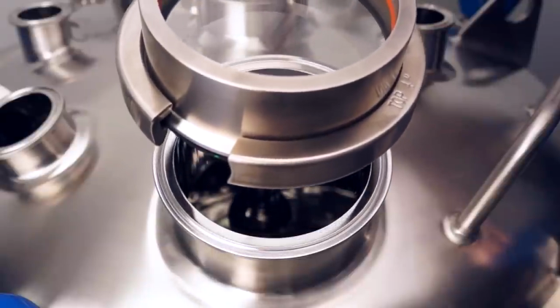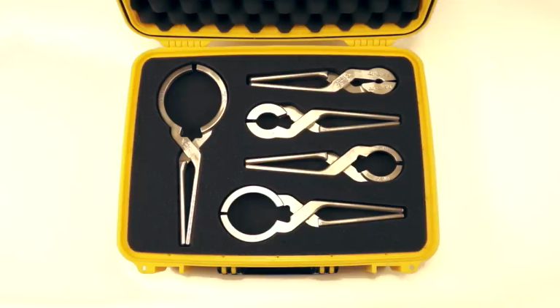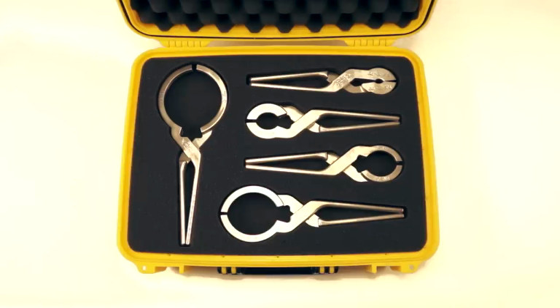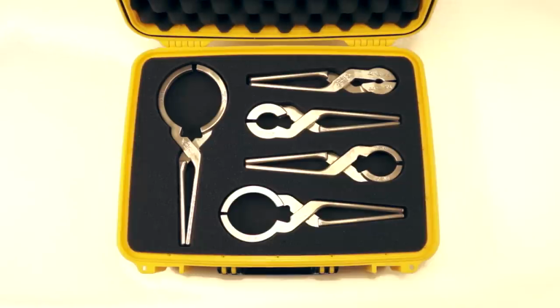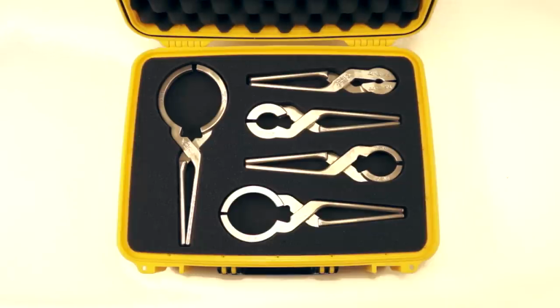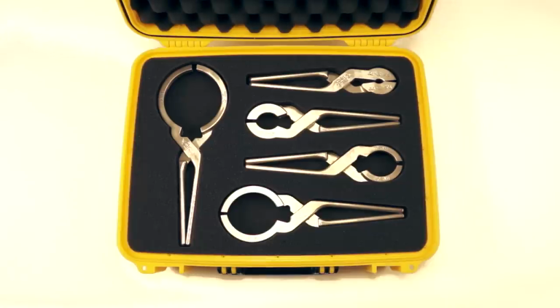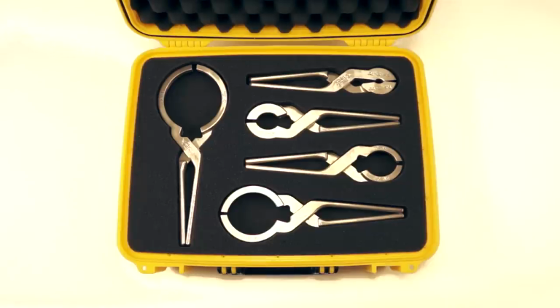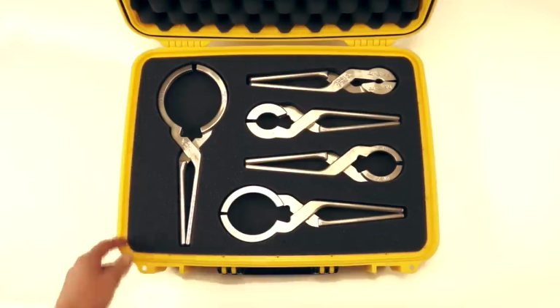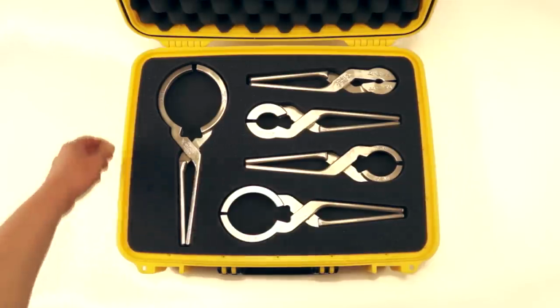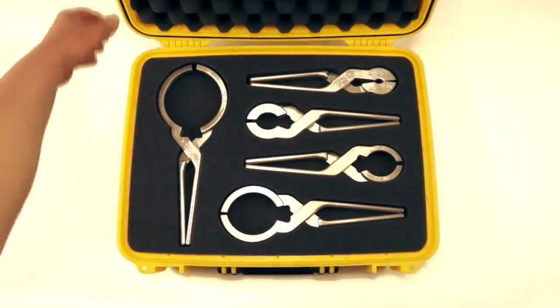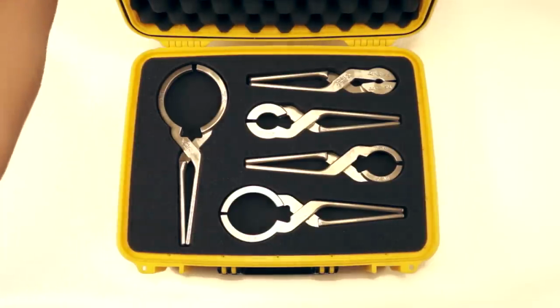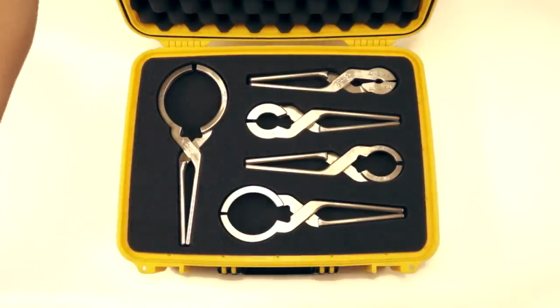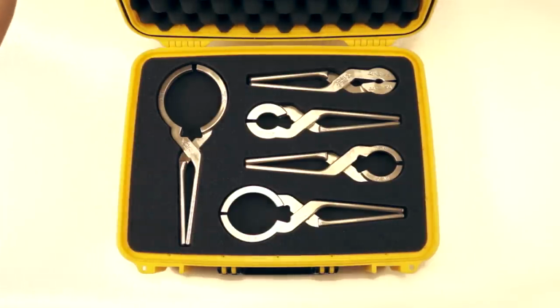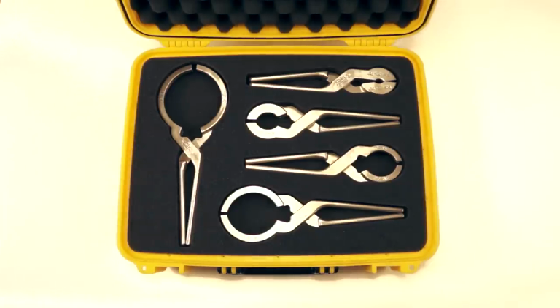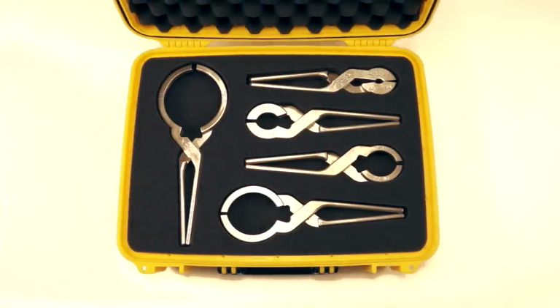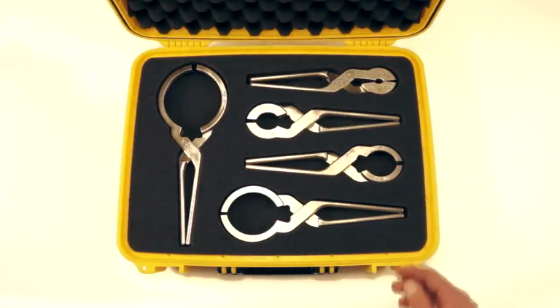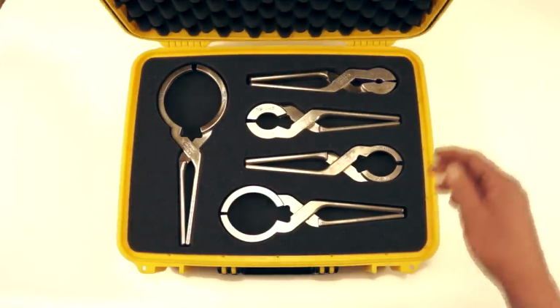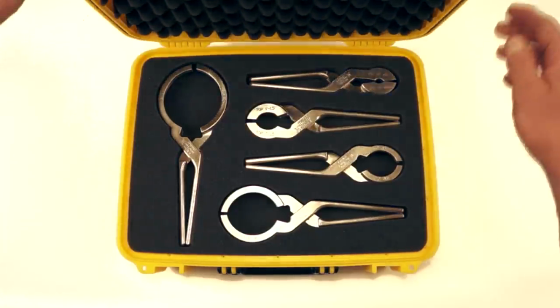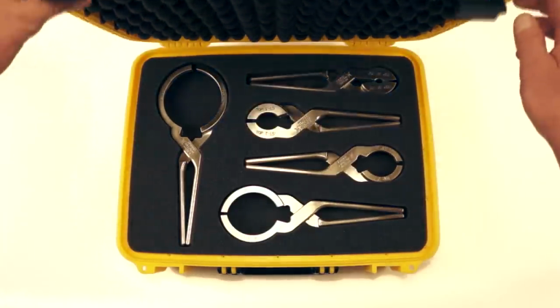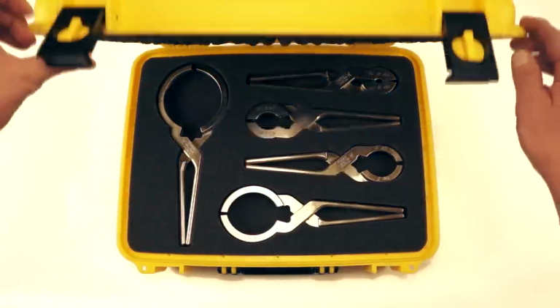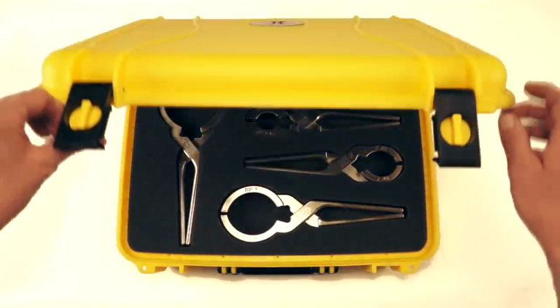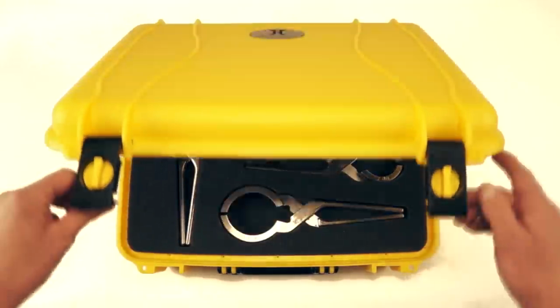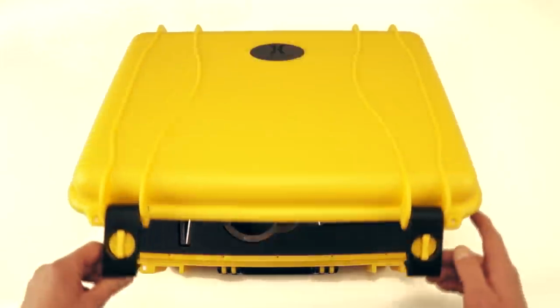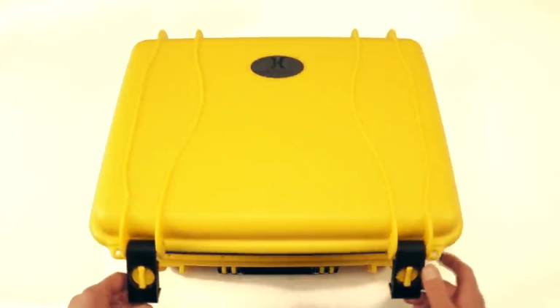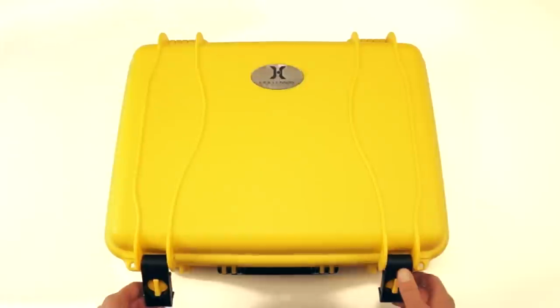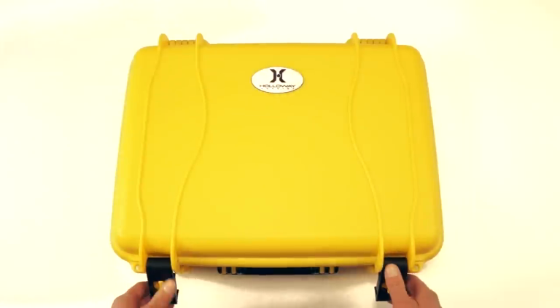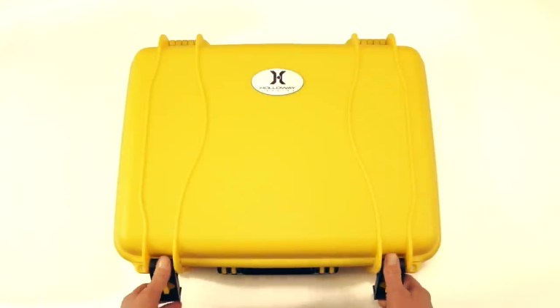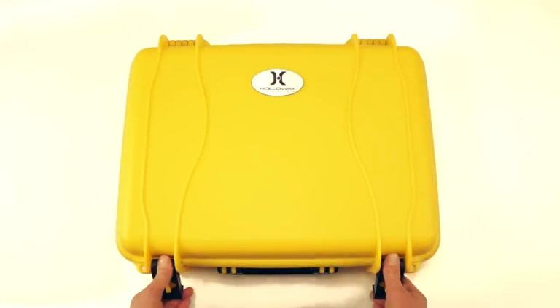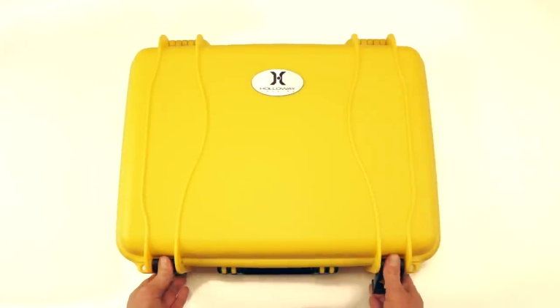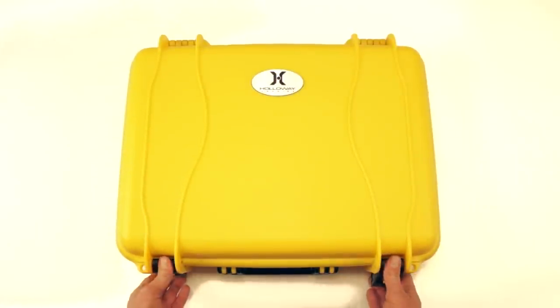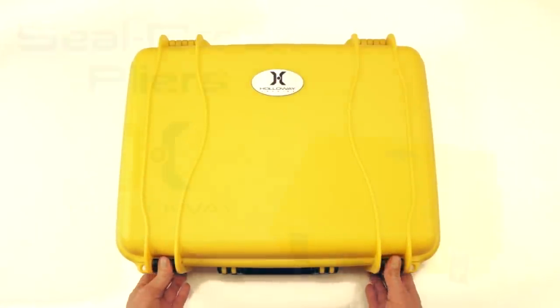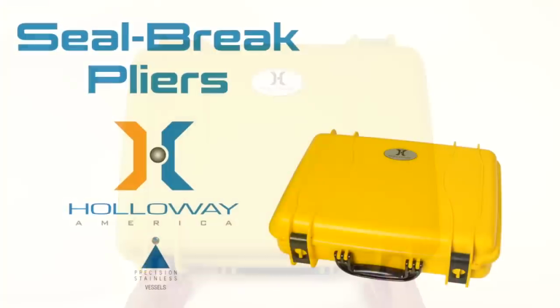Don't hassle anymore with traditional seal brake tools. Contact the Holloway America sales representative for more information.